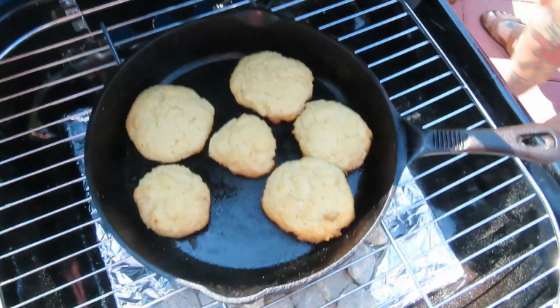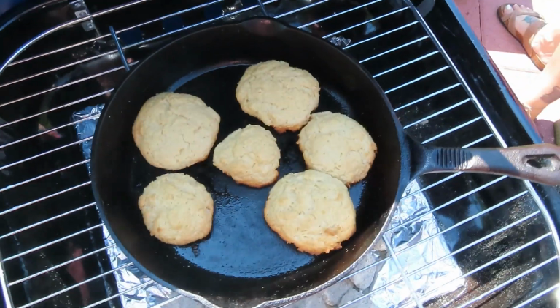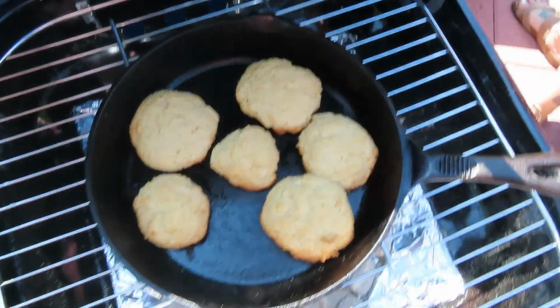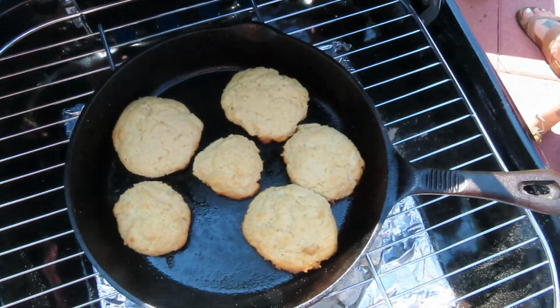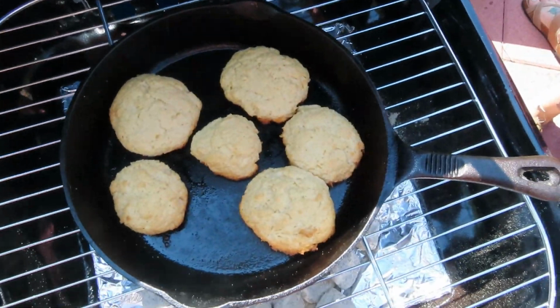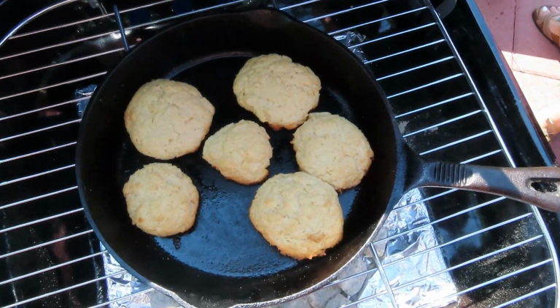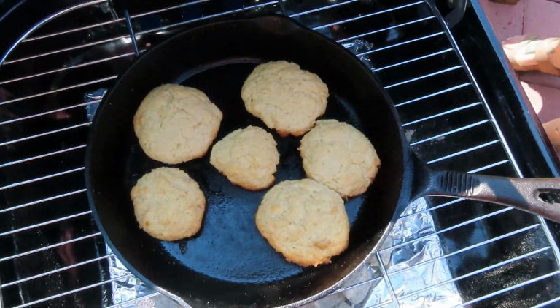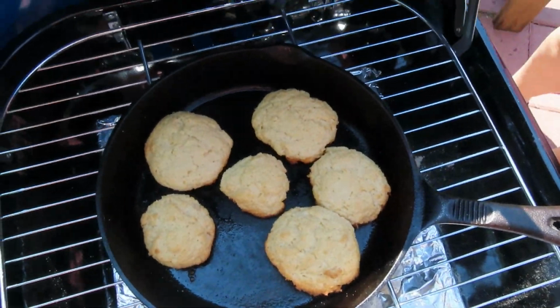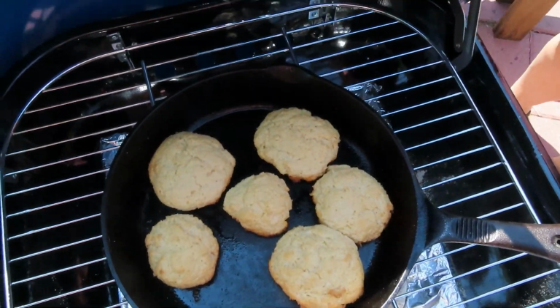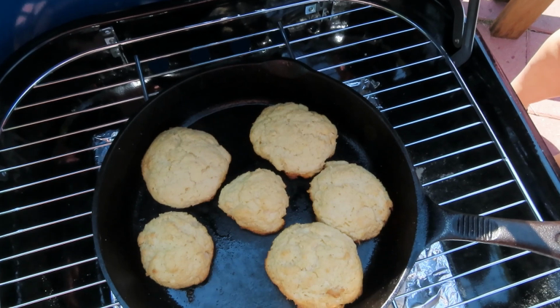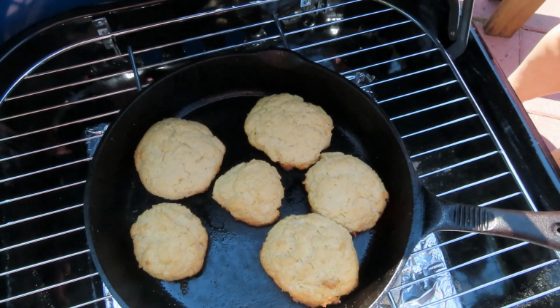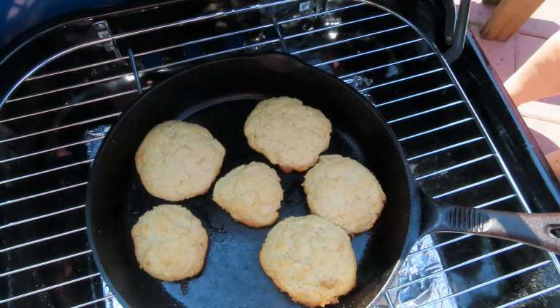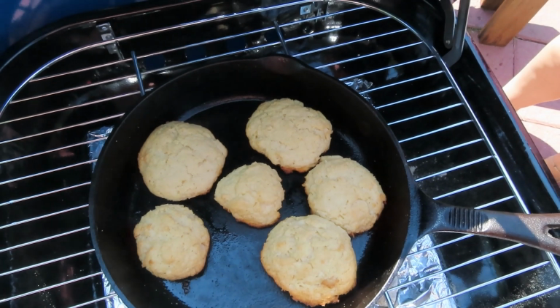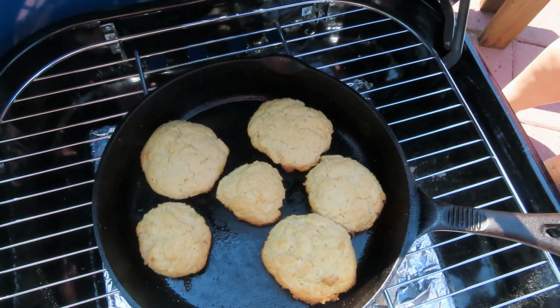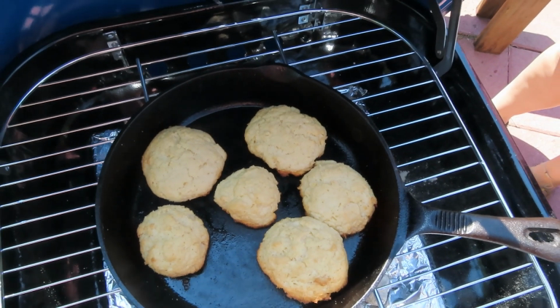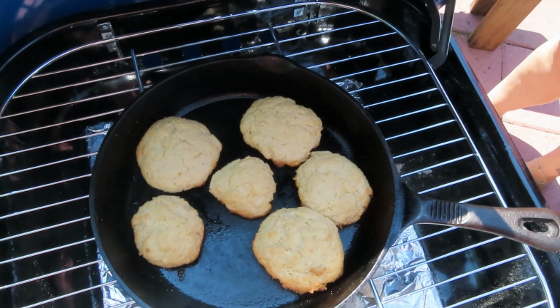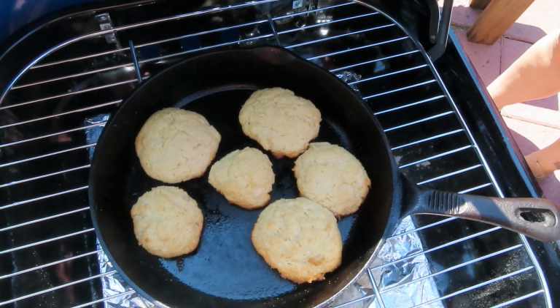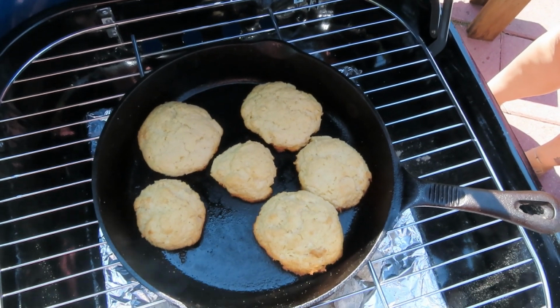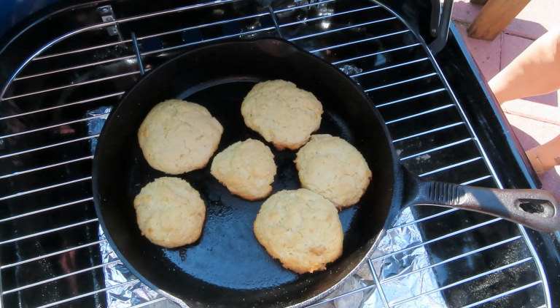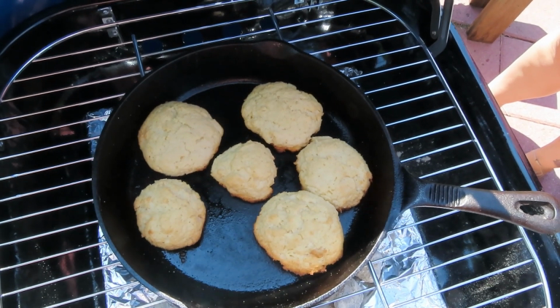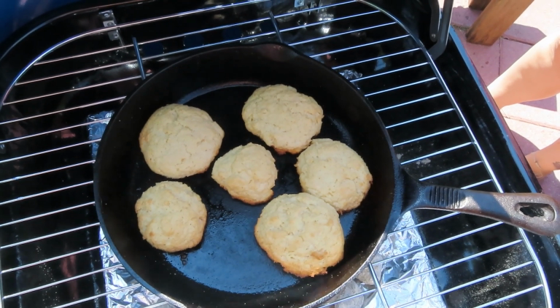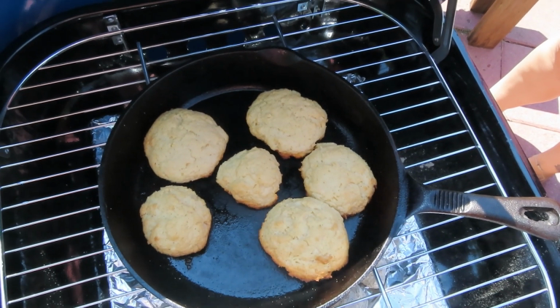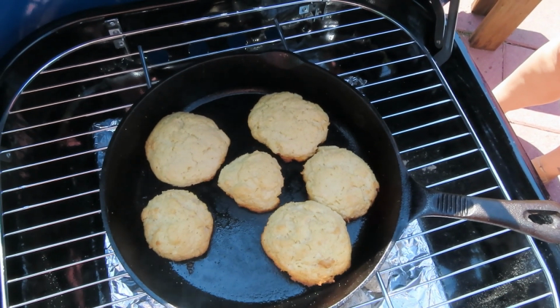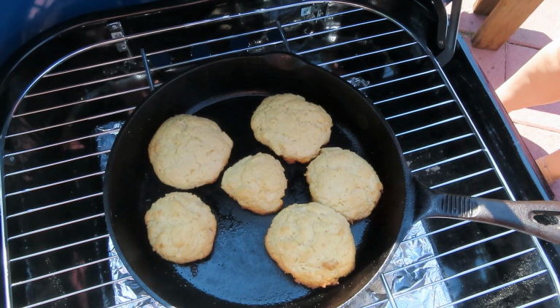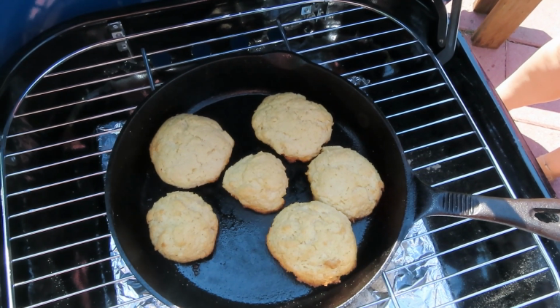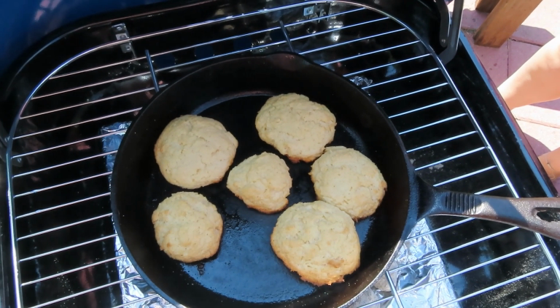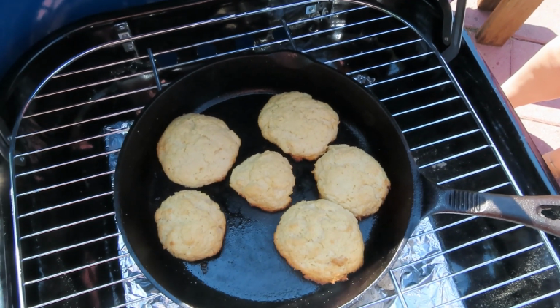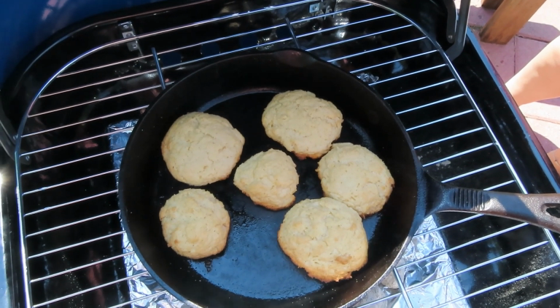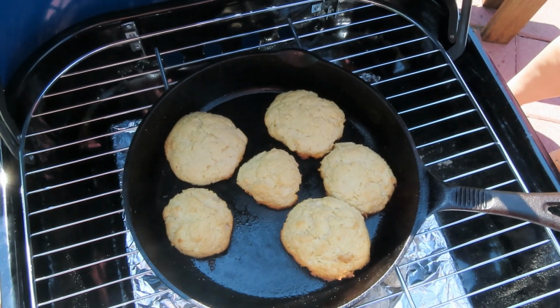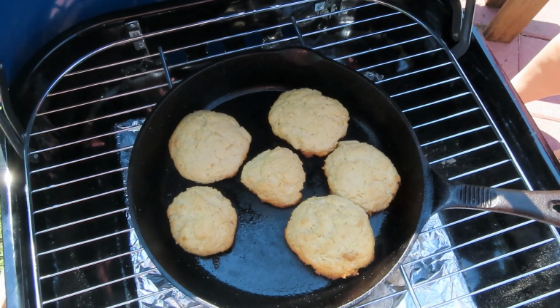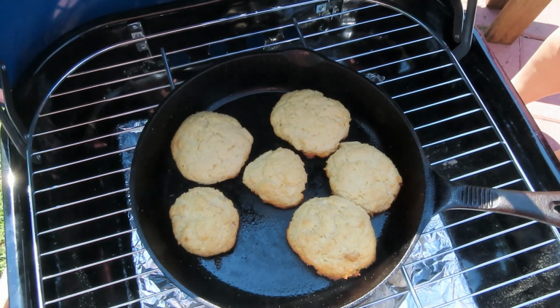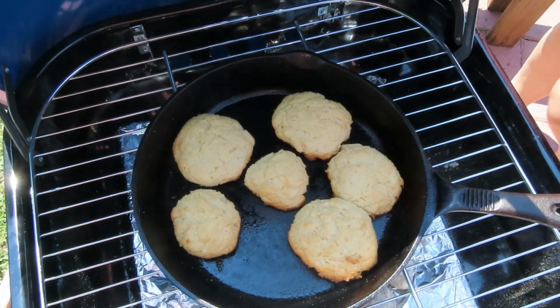All right, as you can see my biscuits are all nice and golden brown and done, y'all! Let's get them off here and get them inside.